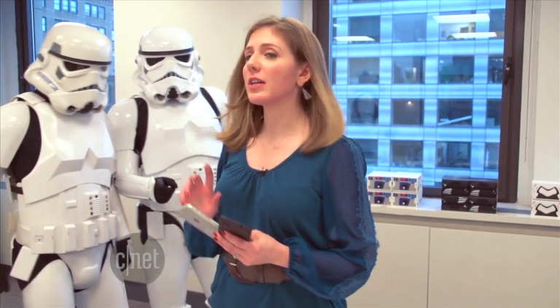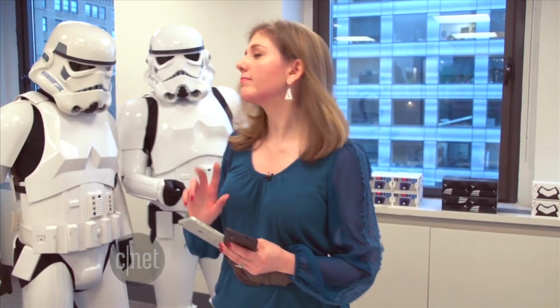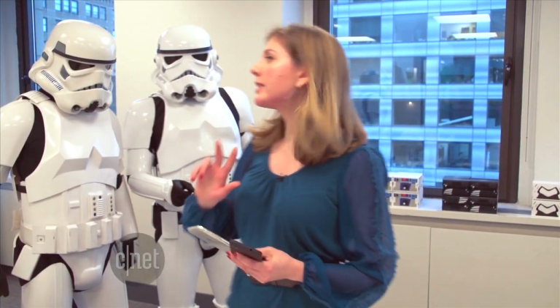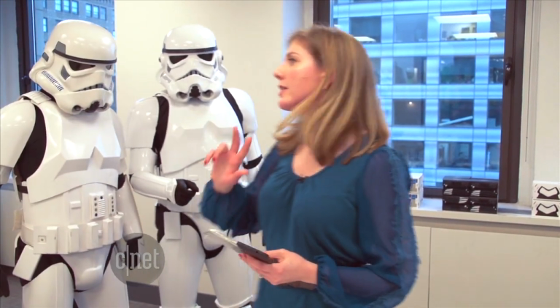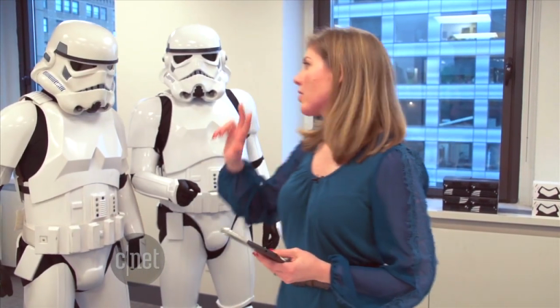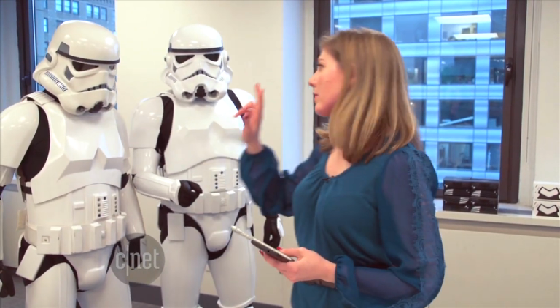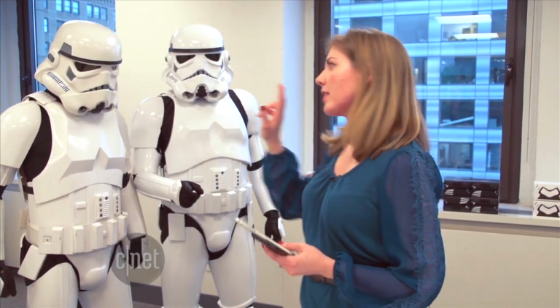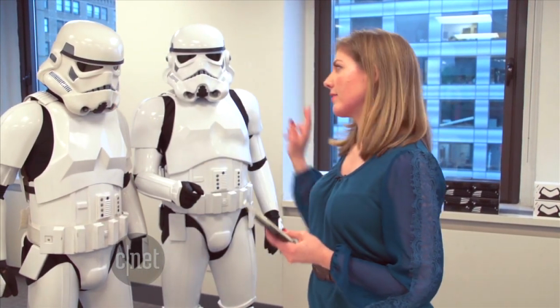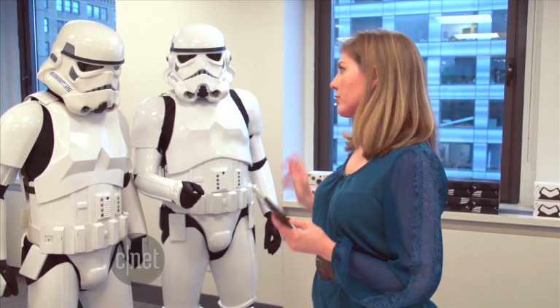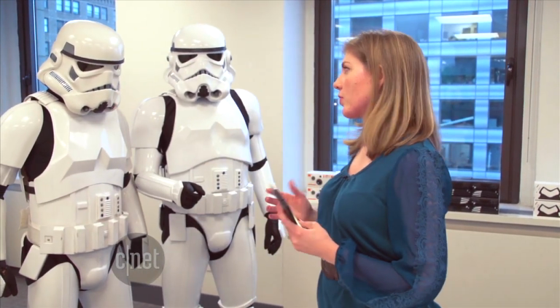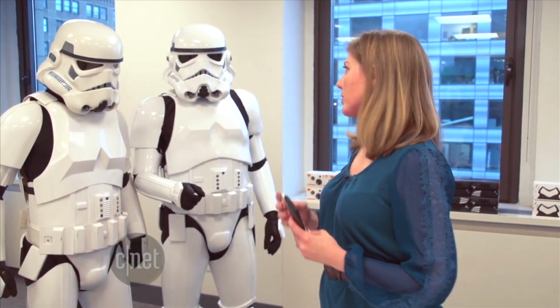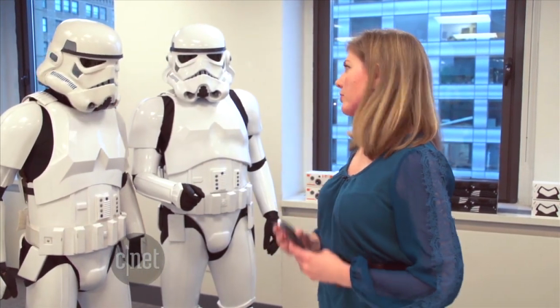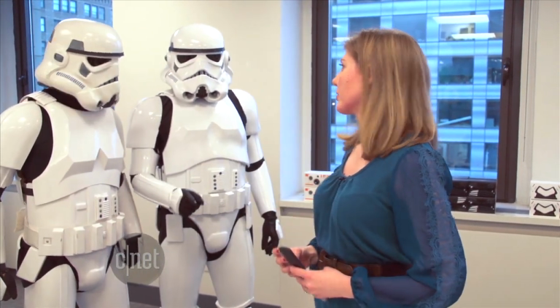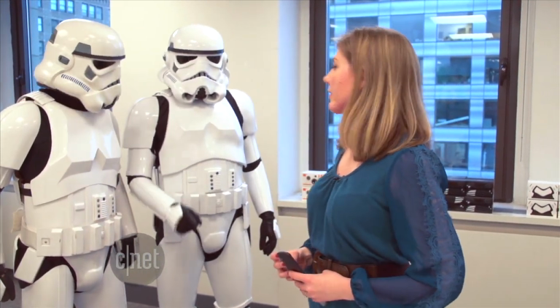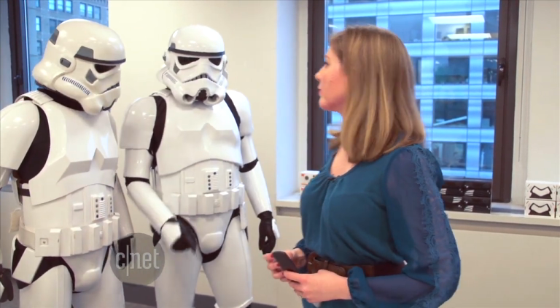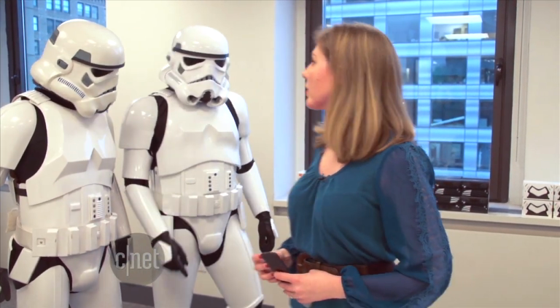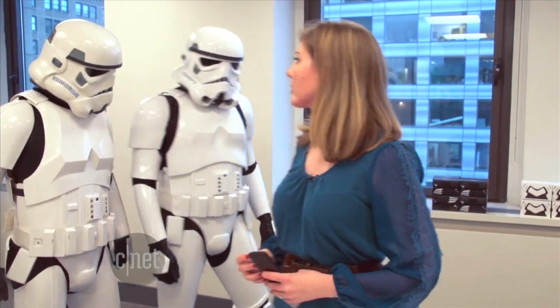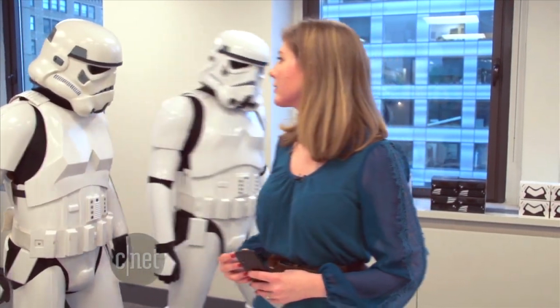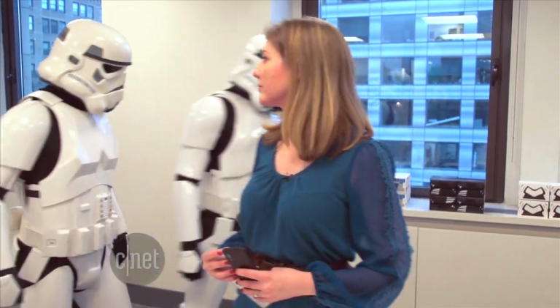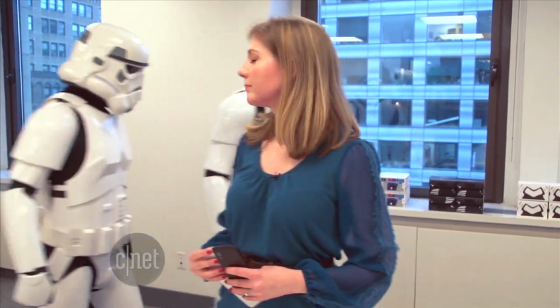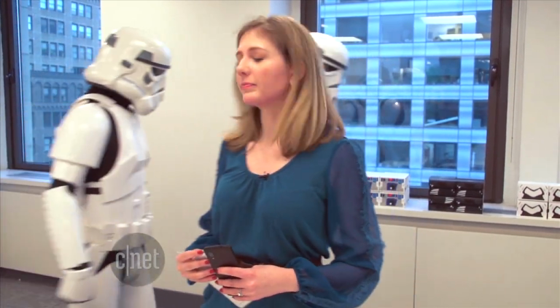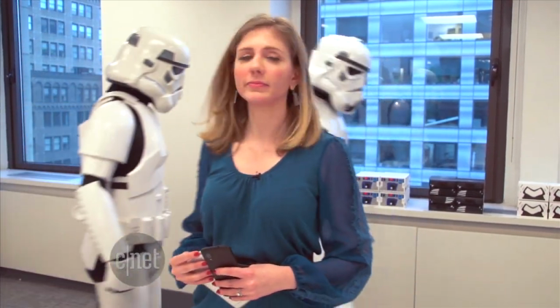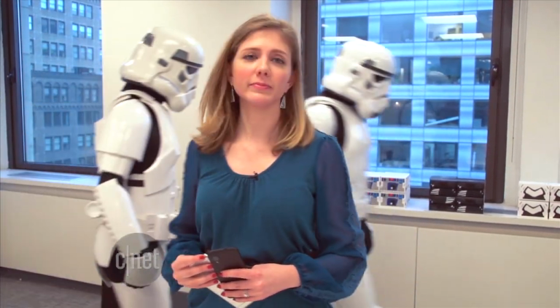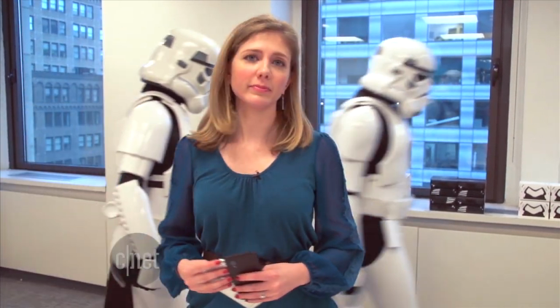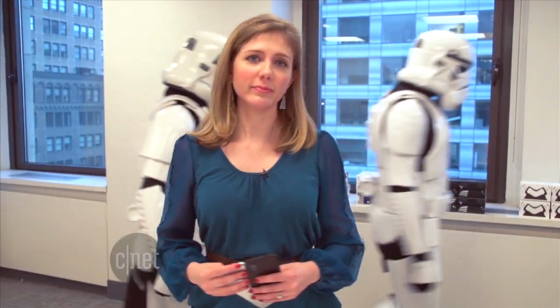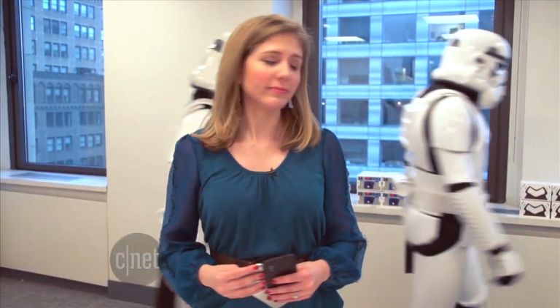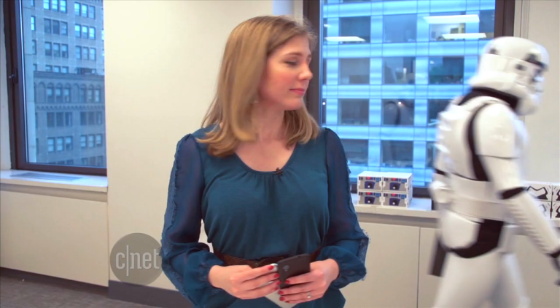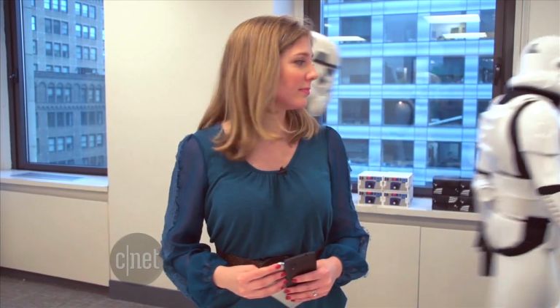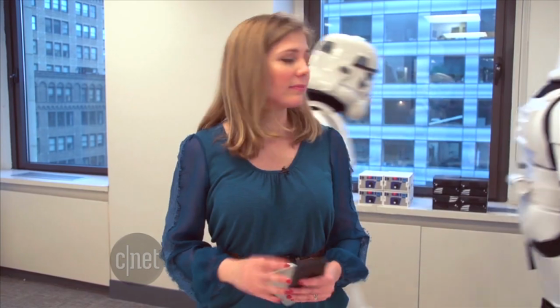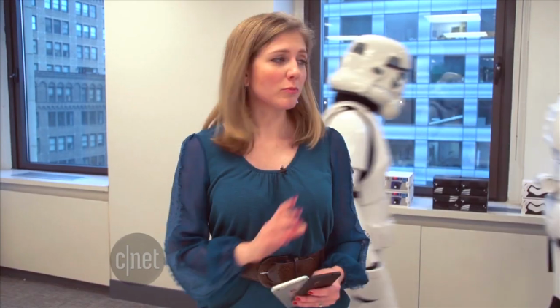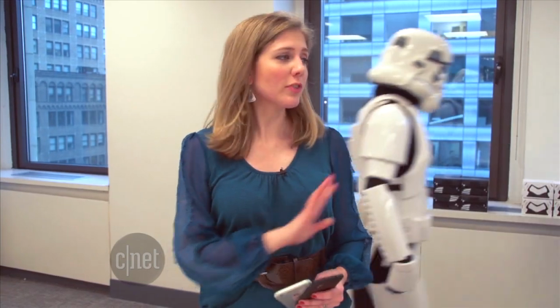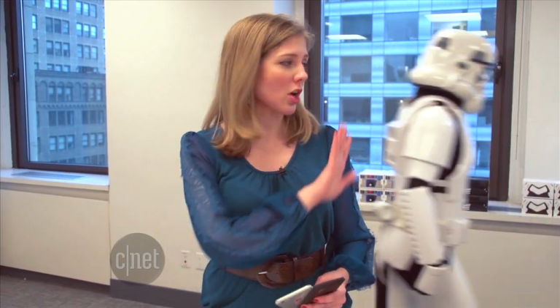These are not the droids you're looking for. Move along.